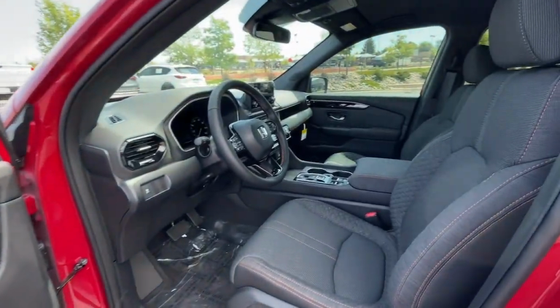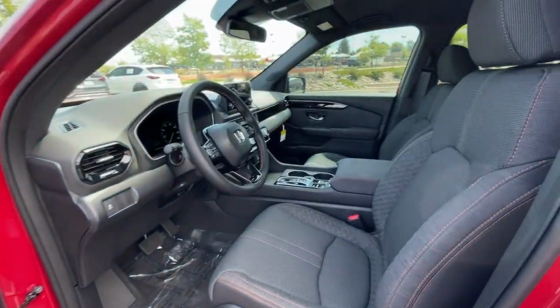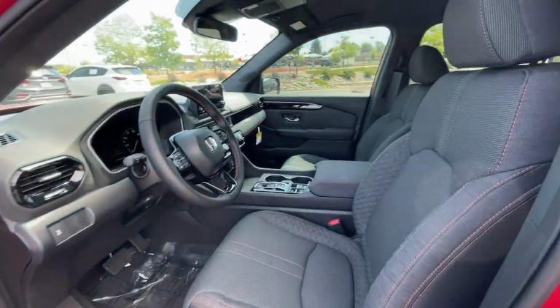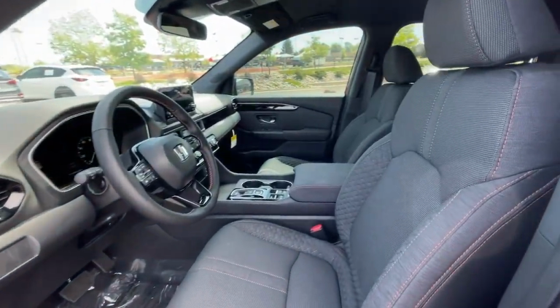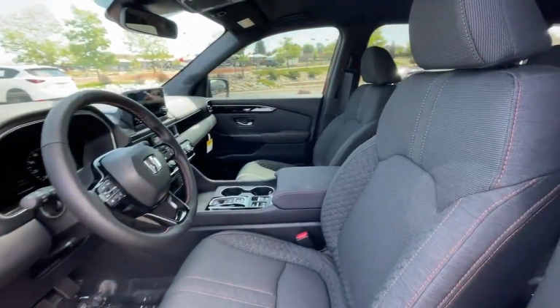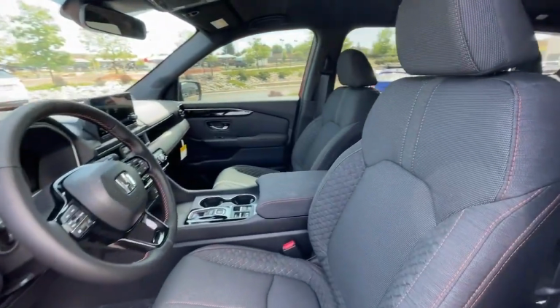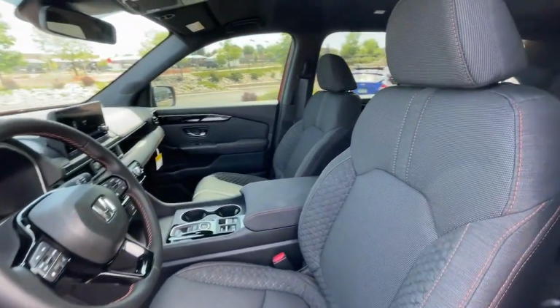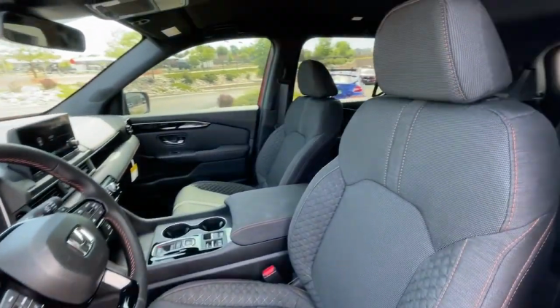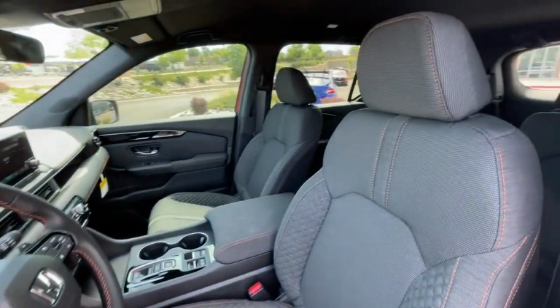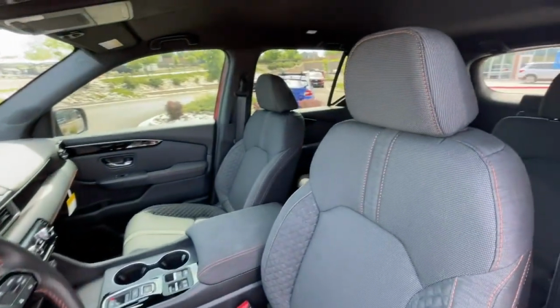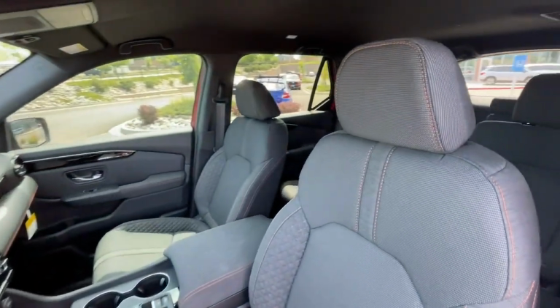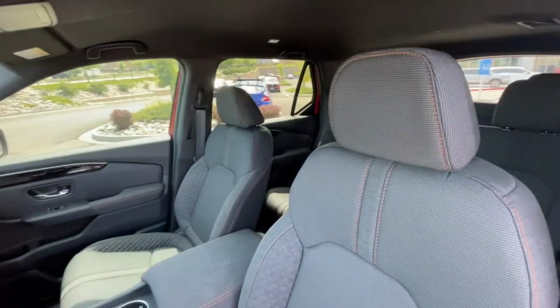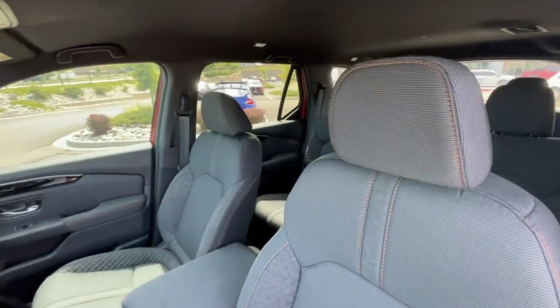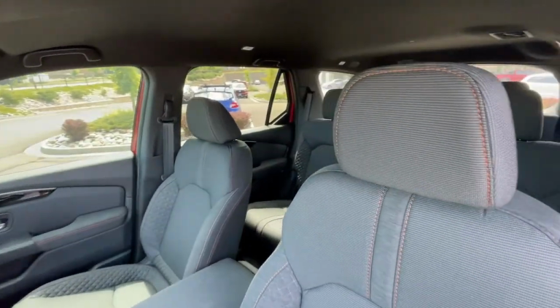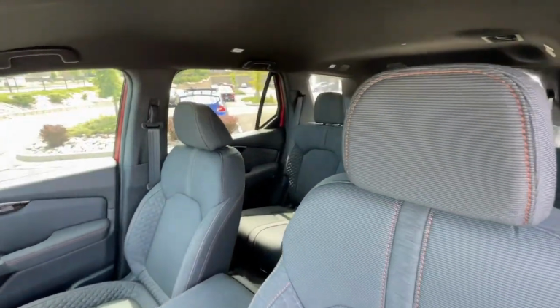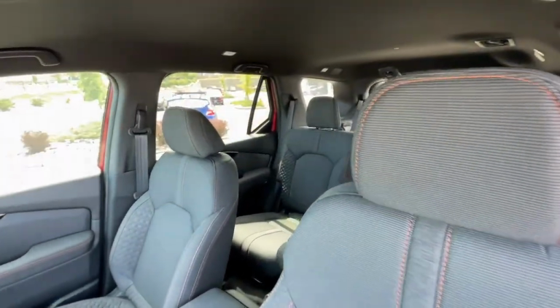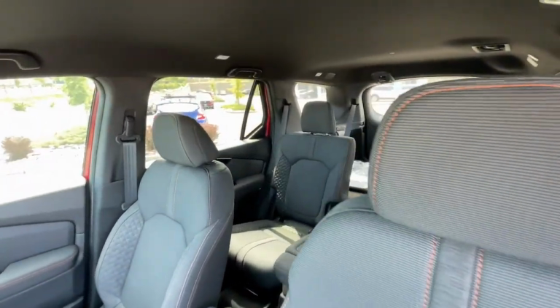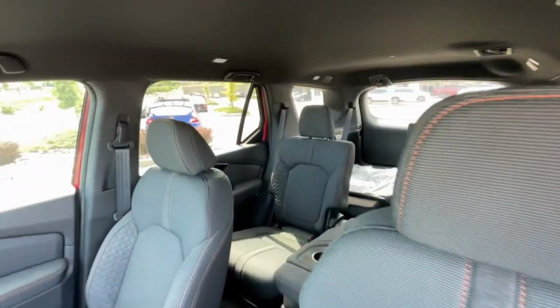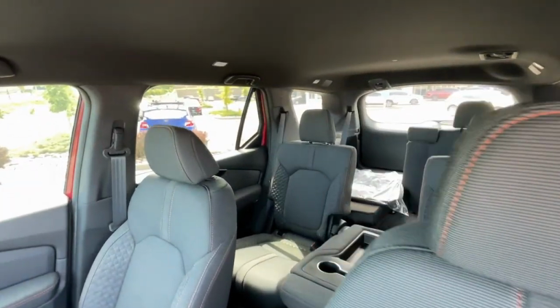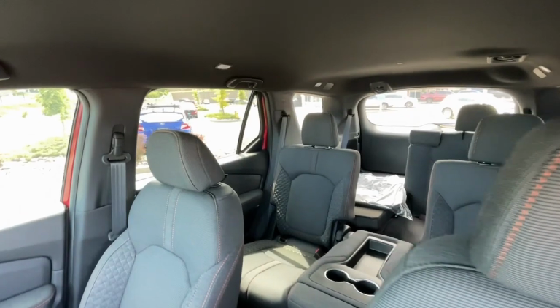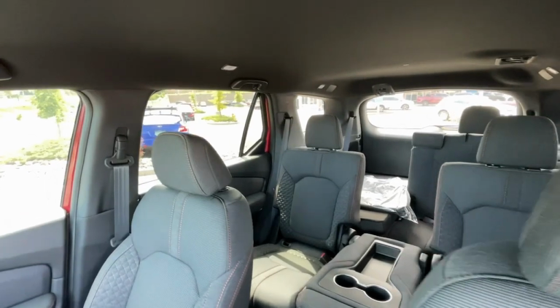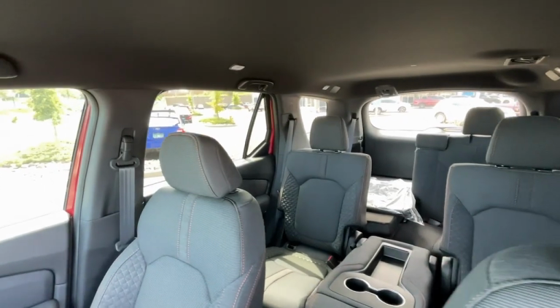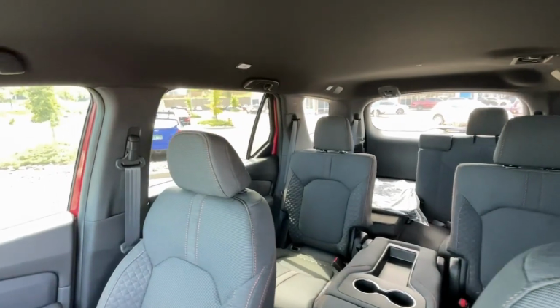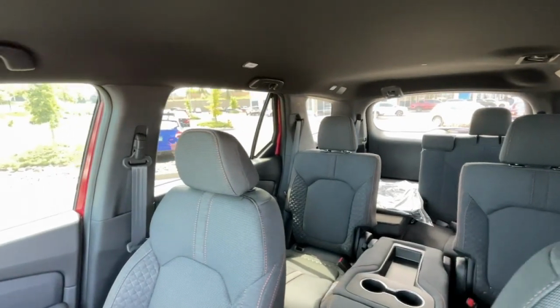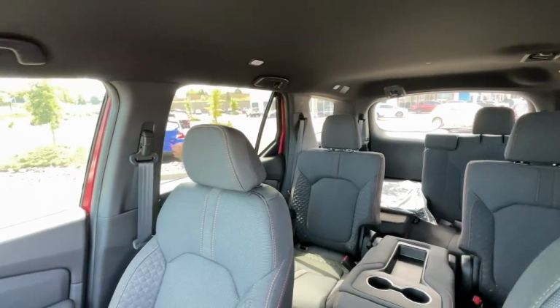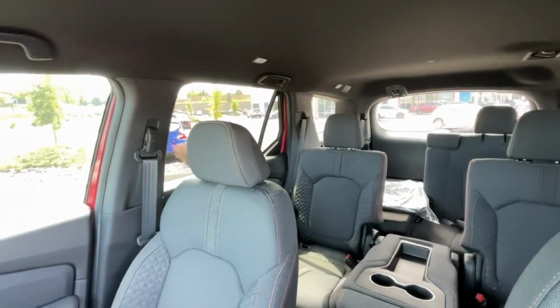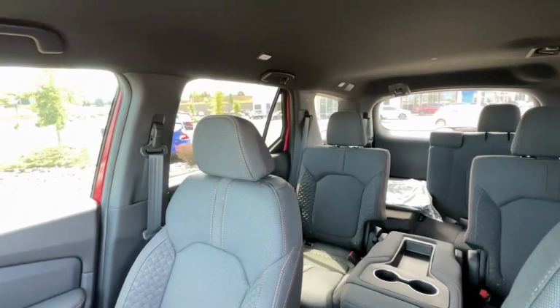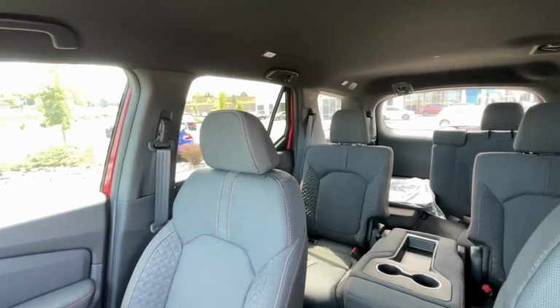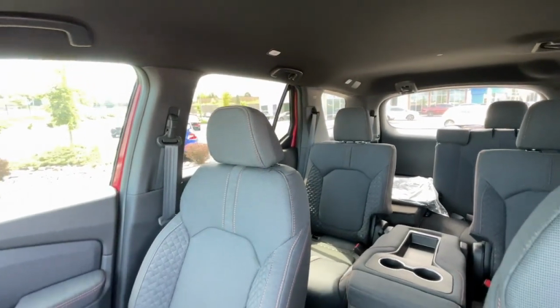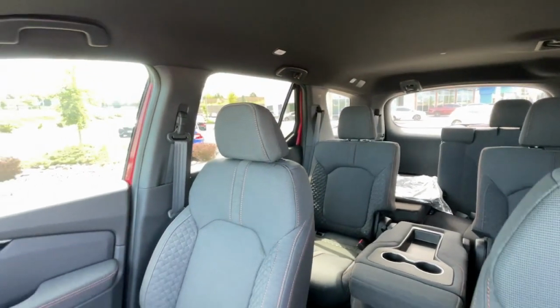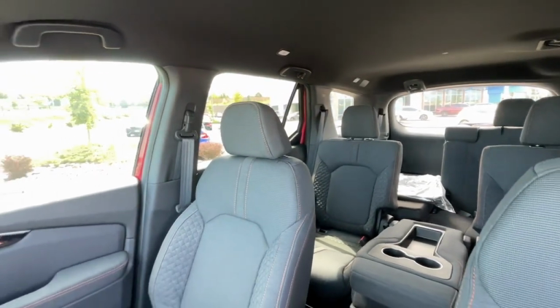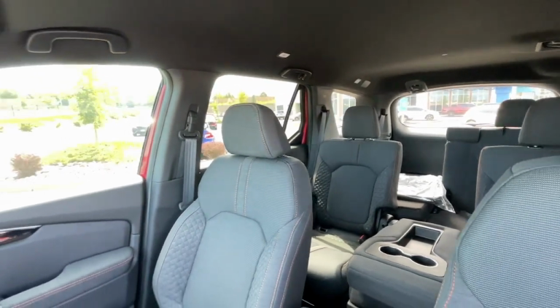Additional features include a power passenger seat, heated mirrors, fog lamps, dual zone AC, and heated front seats.